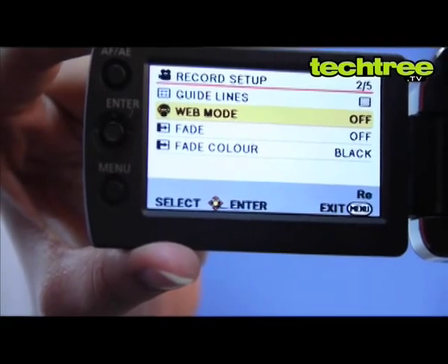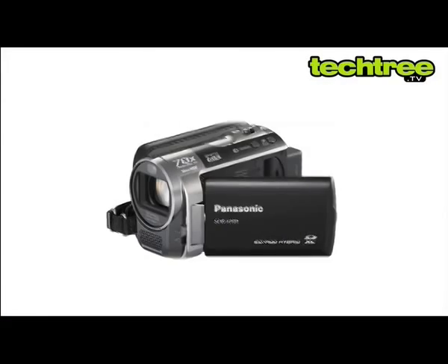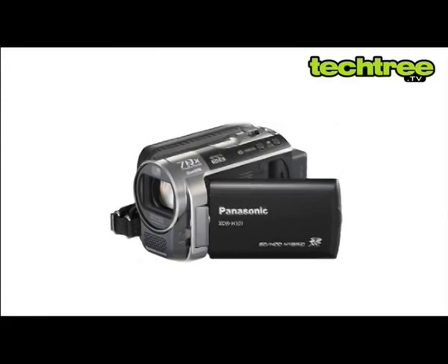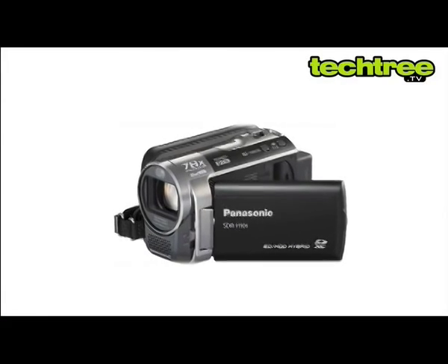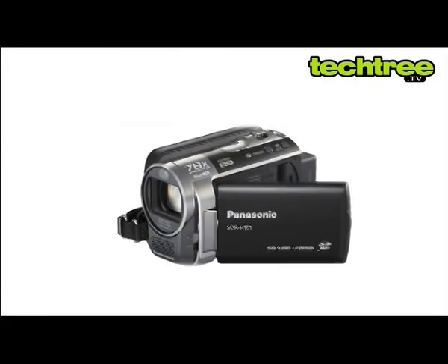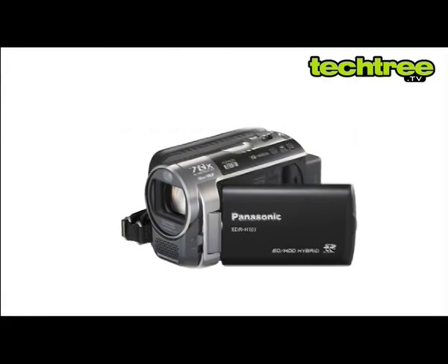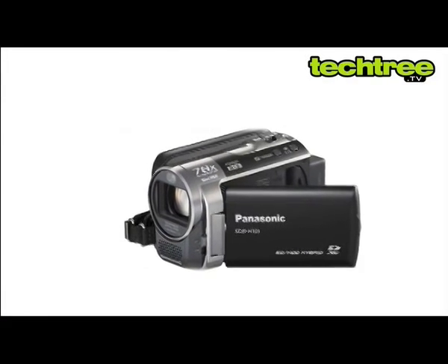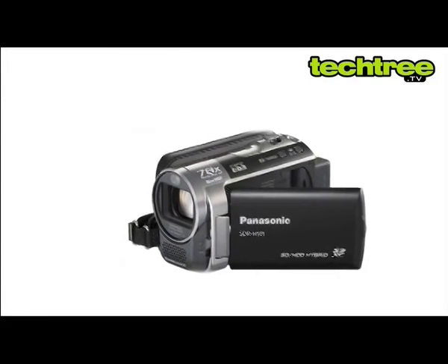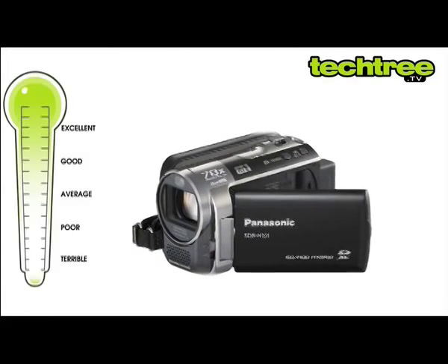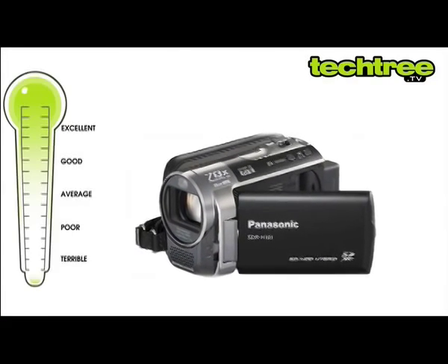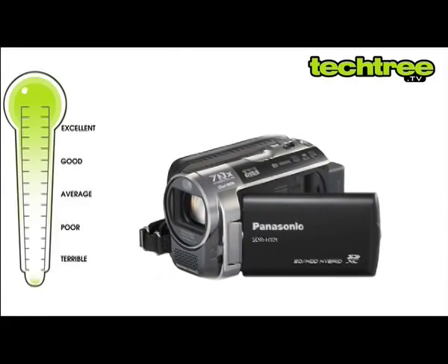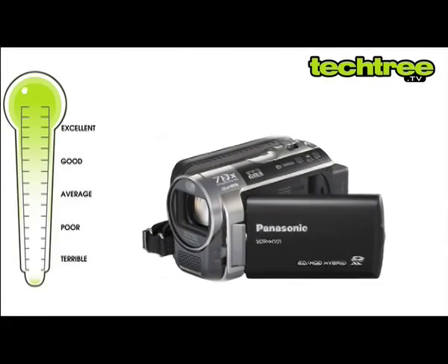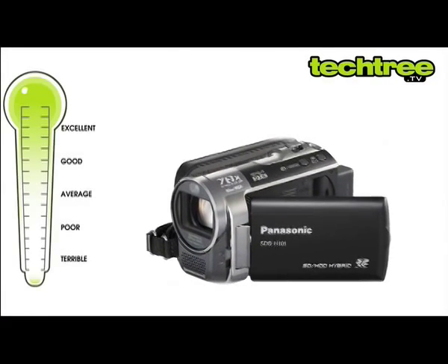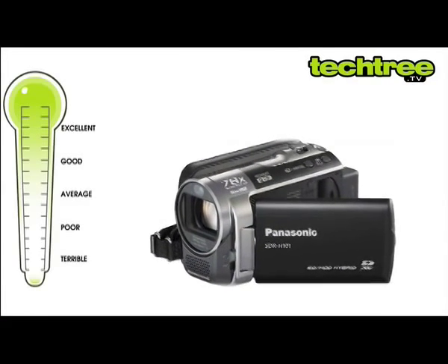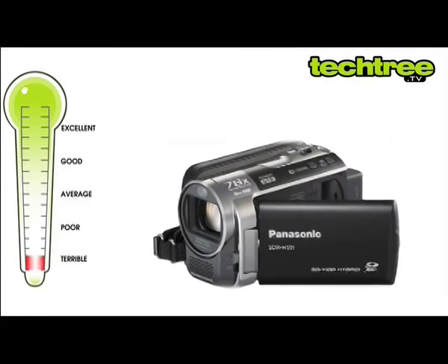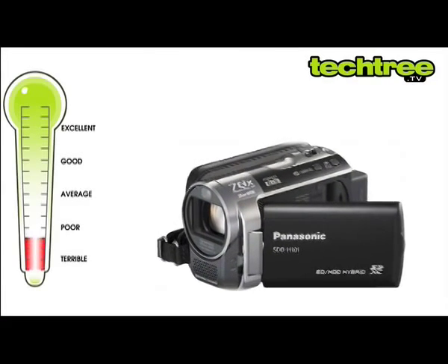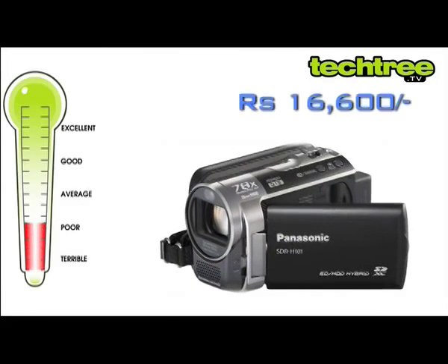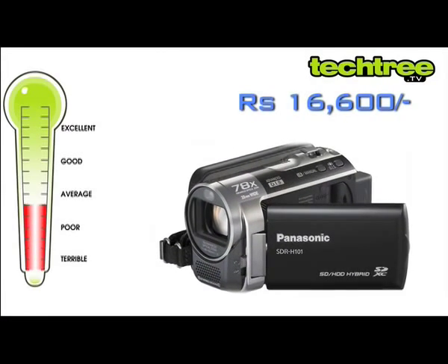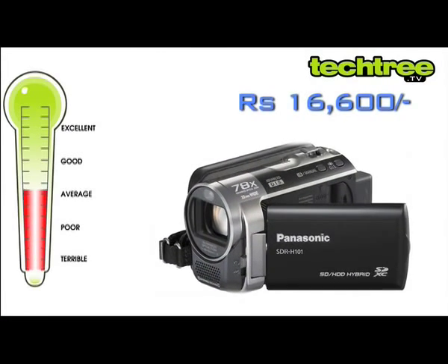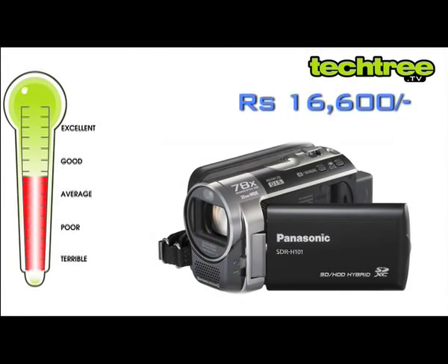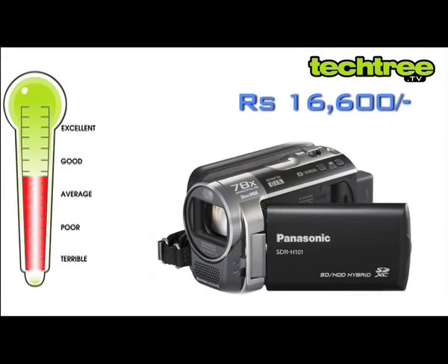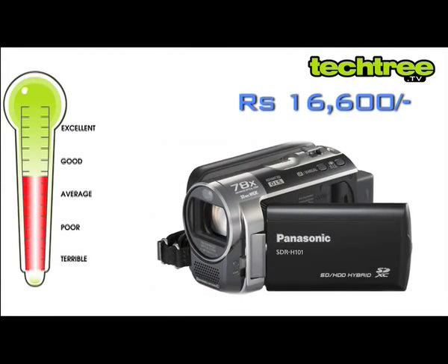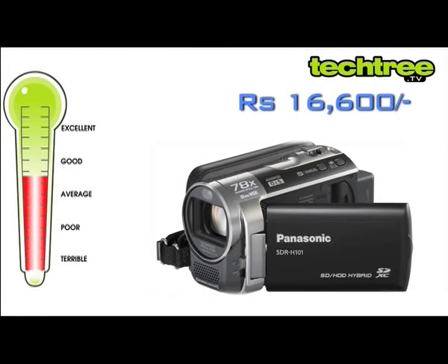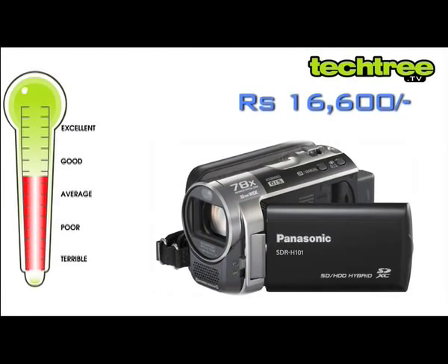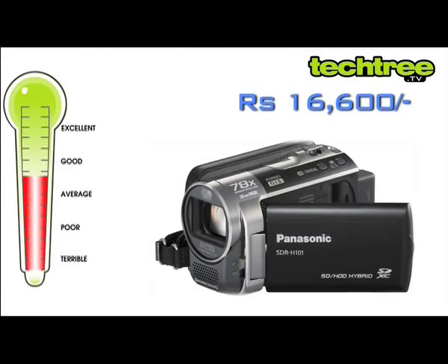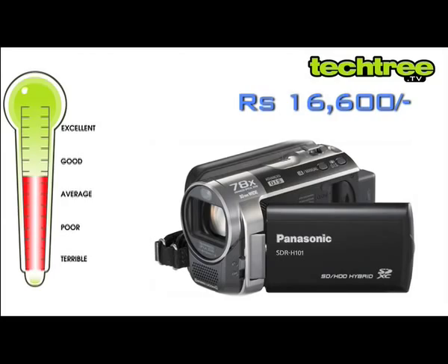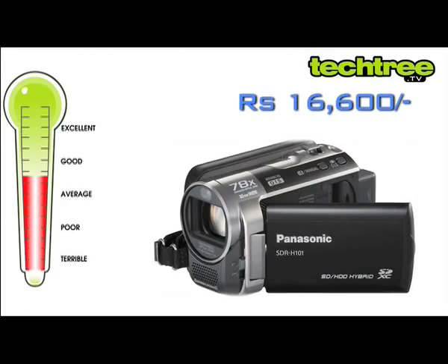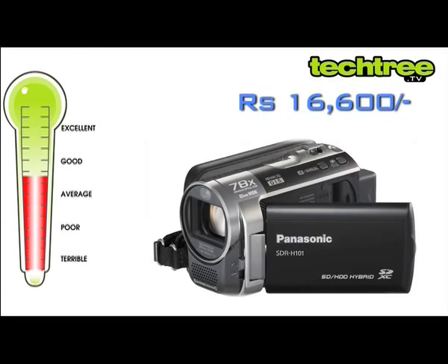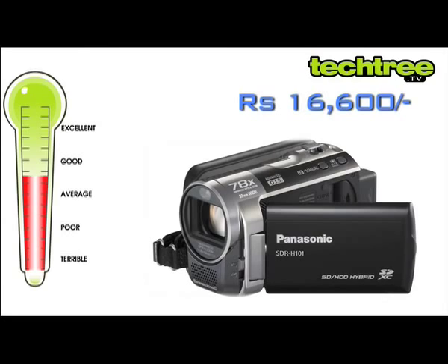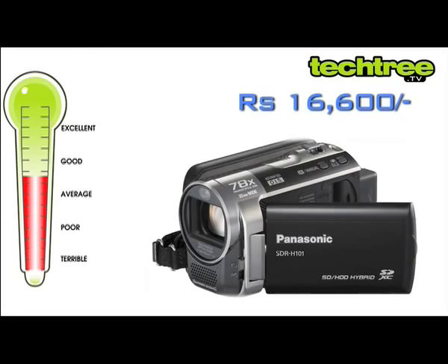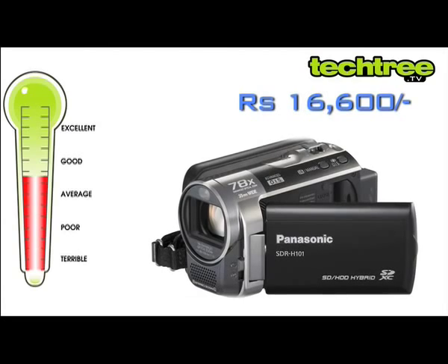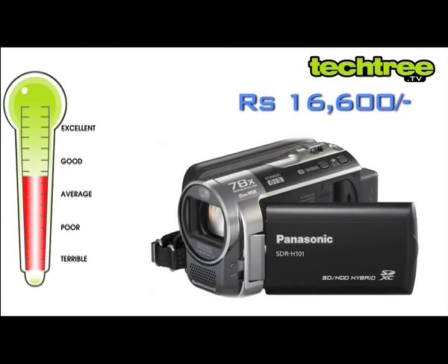With a 3-year warranty, this Panasonic camcorder is priced at ₹16,600 off the street.